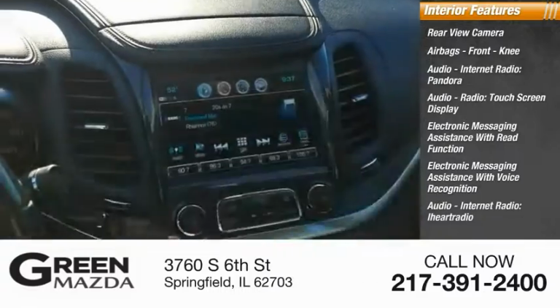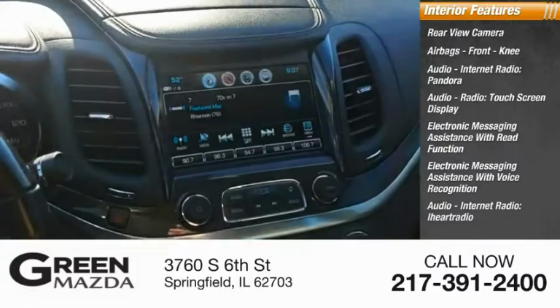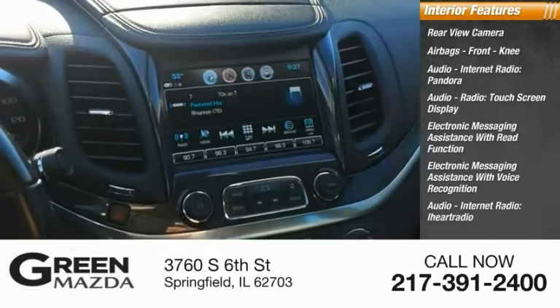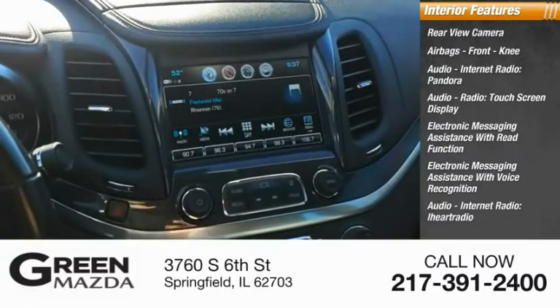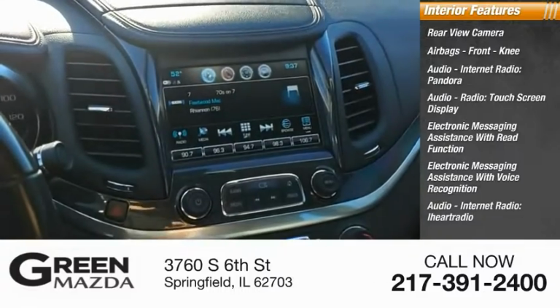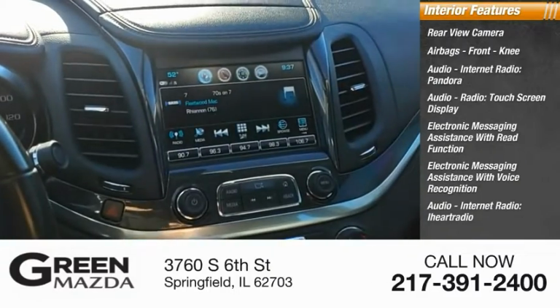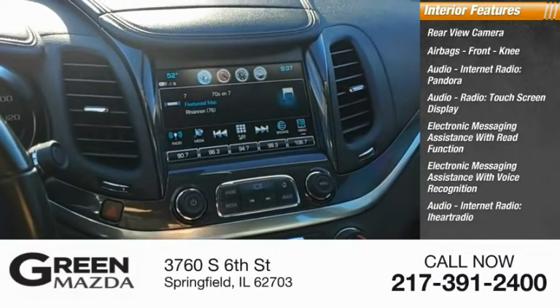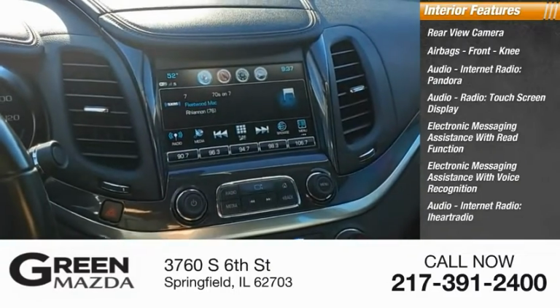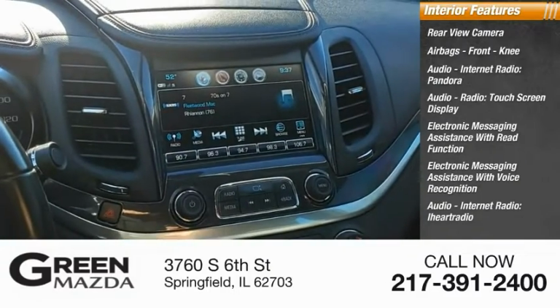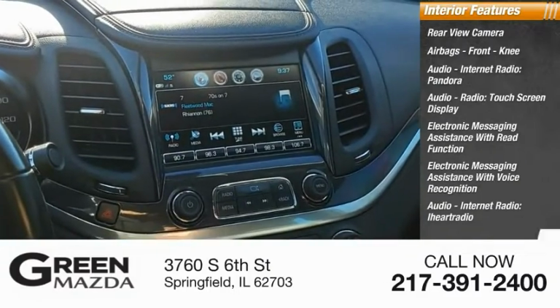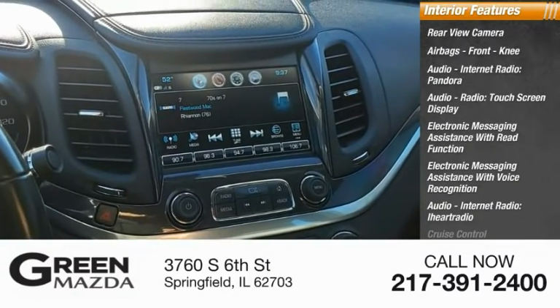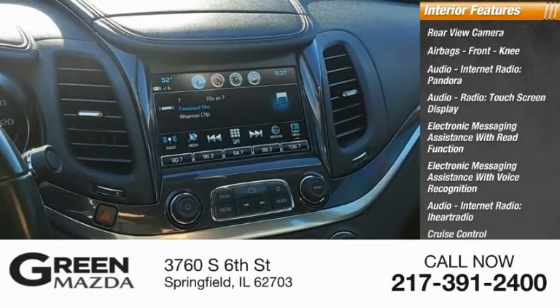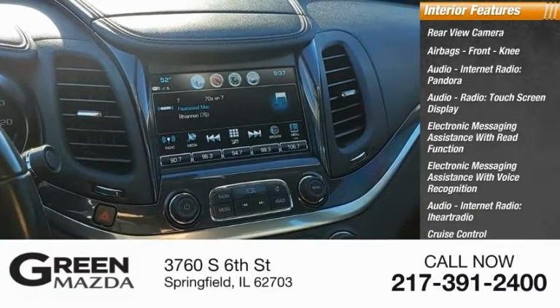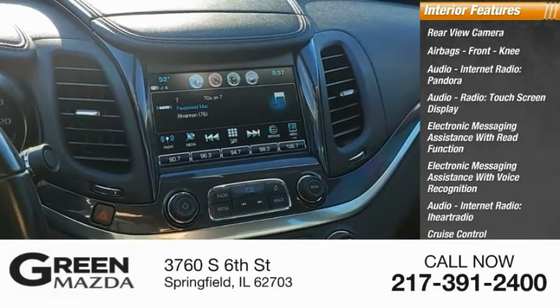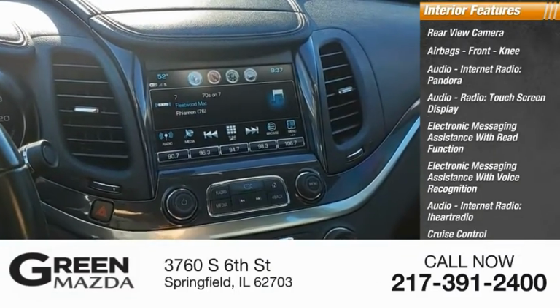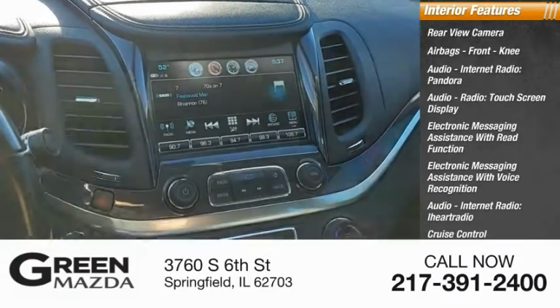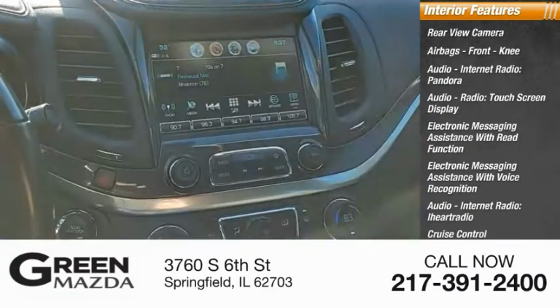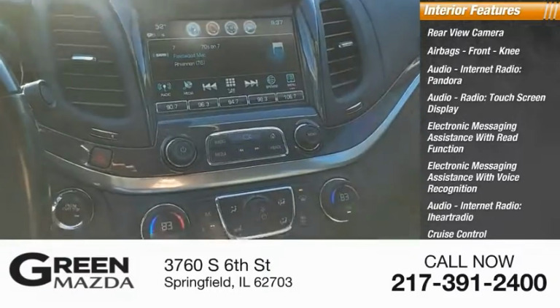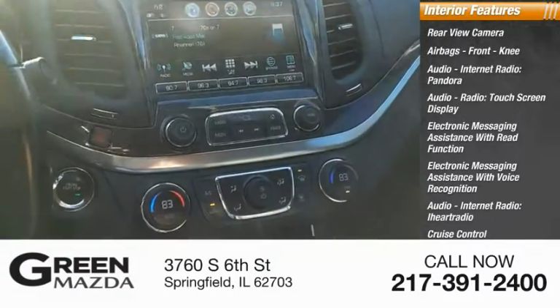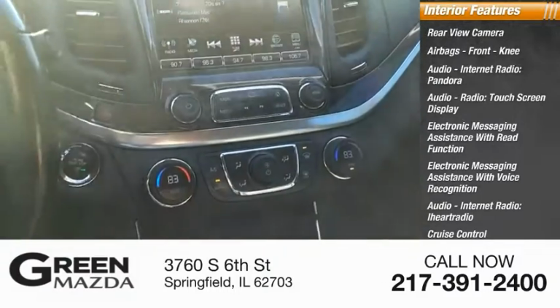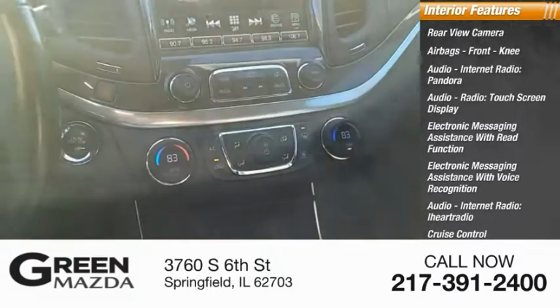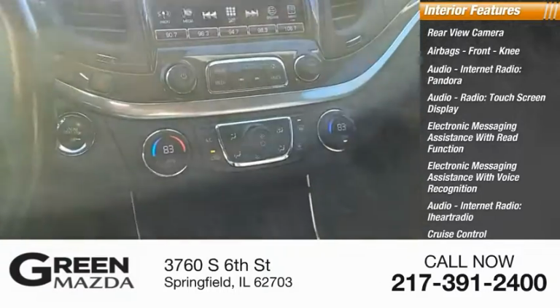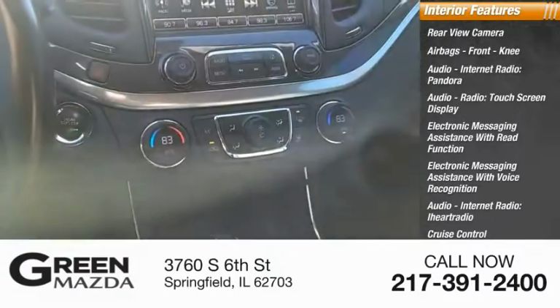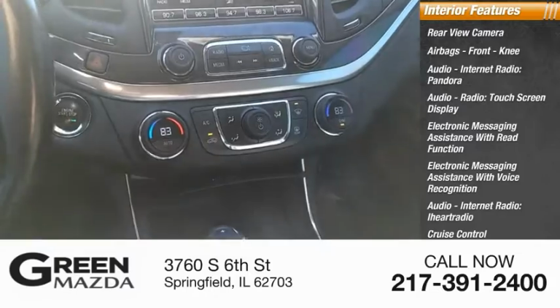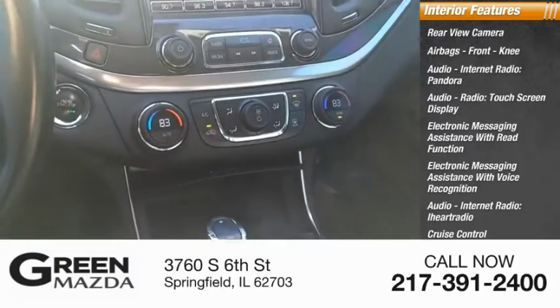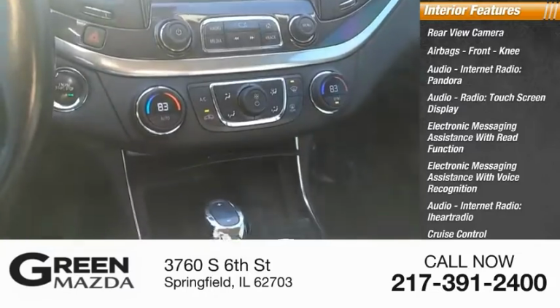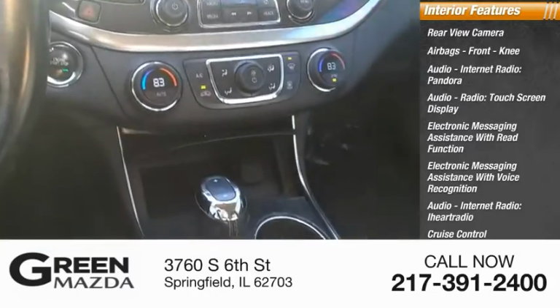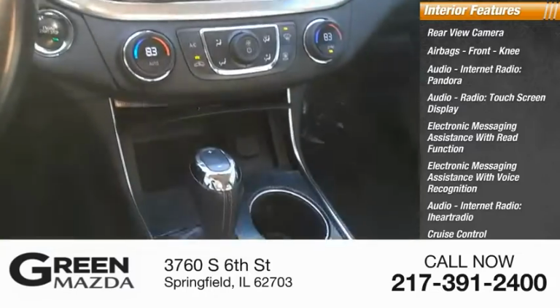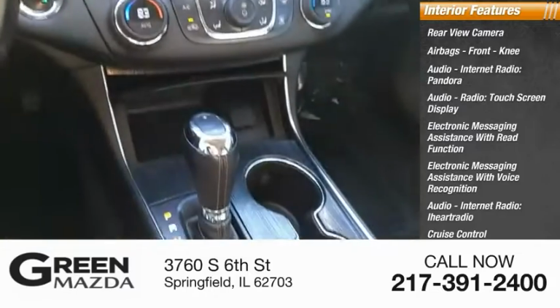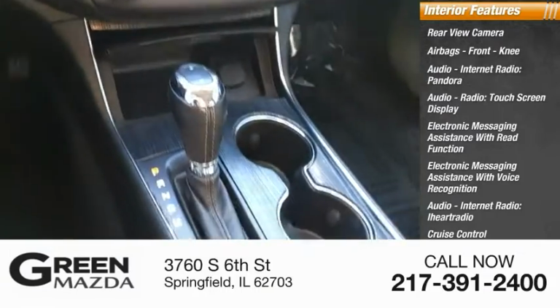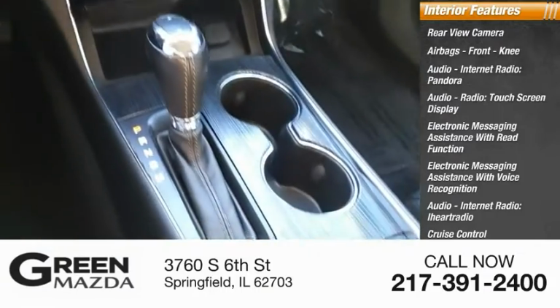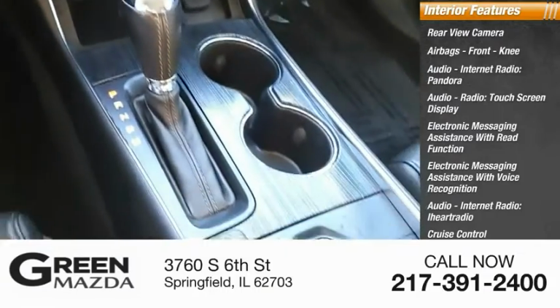Internet radio, iHeart Radio, cruise control, child safety locks, vehicle assistance app, and roadside assistance.